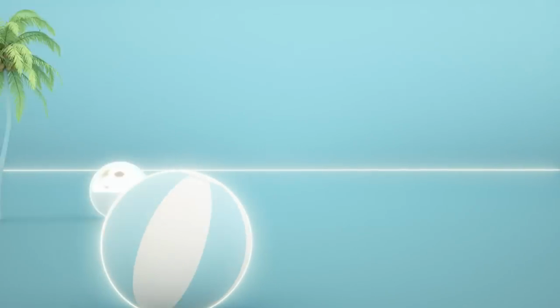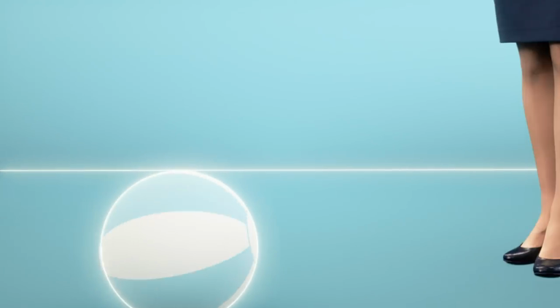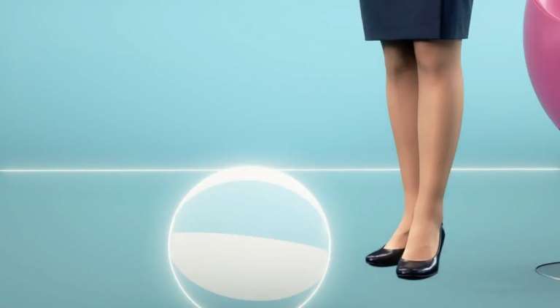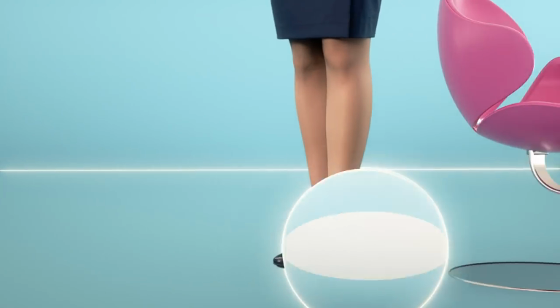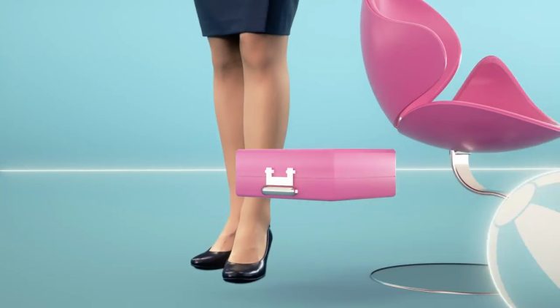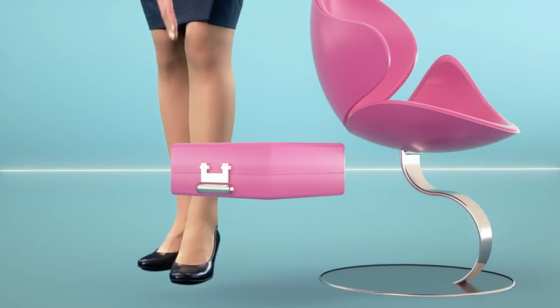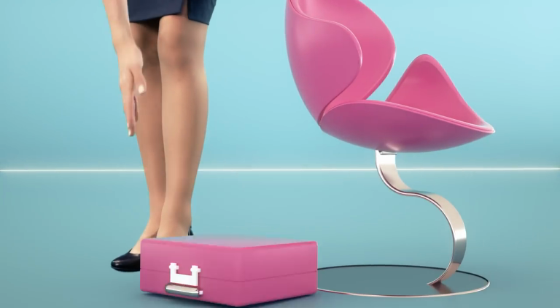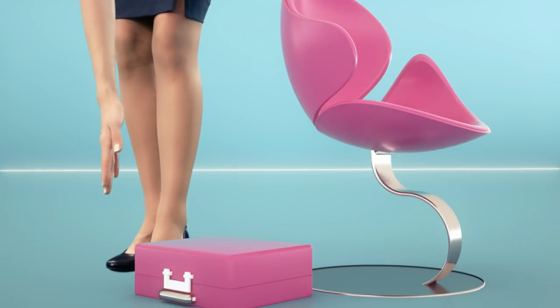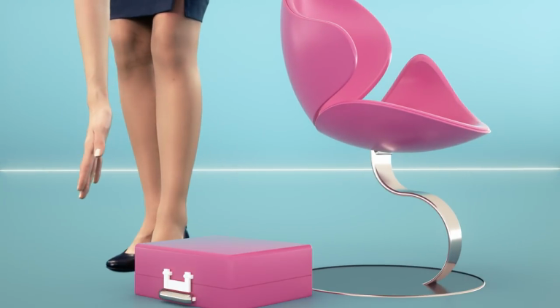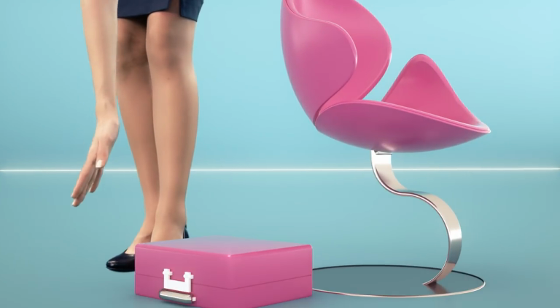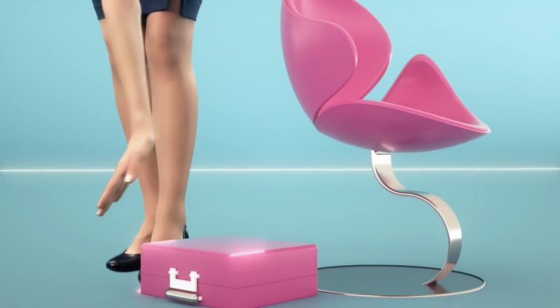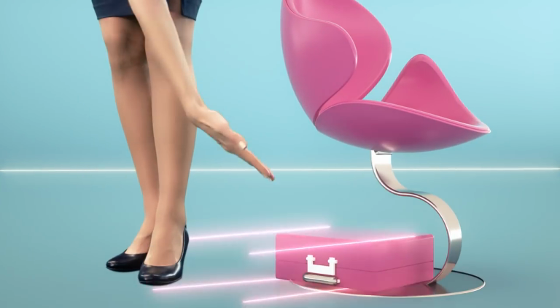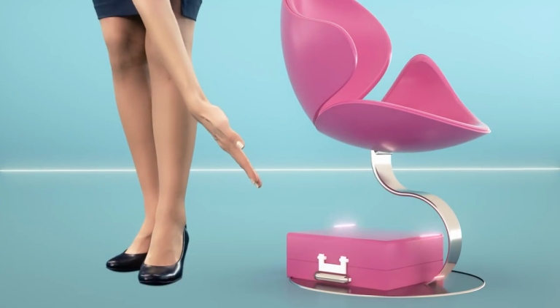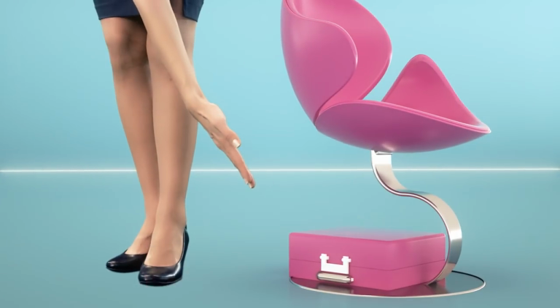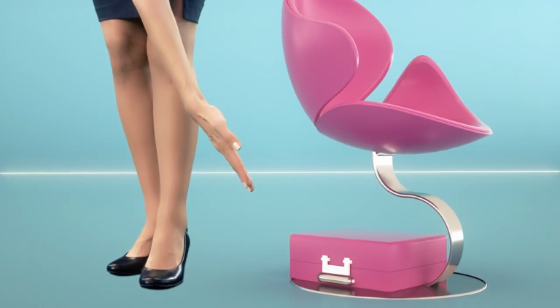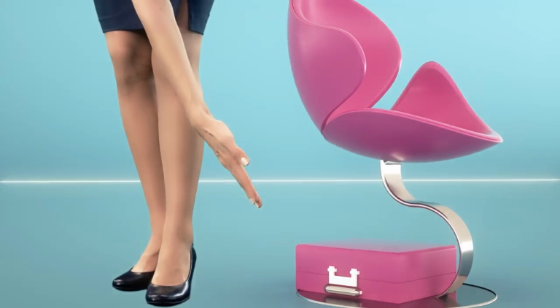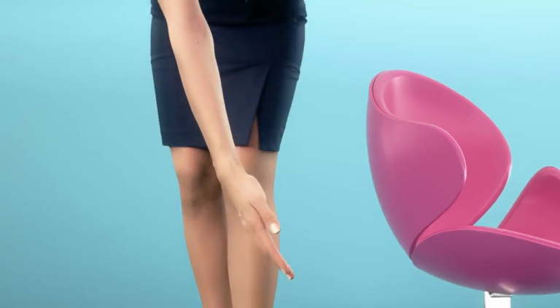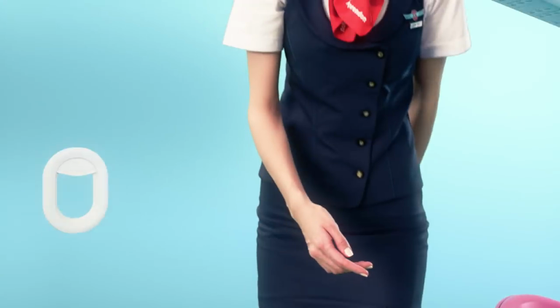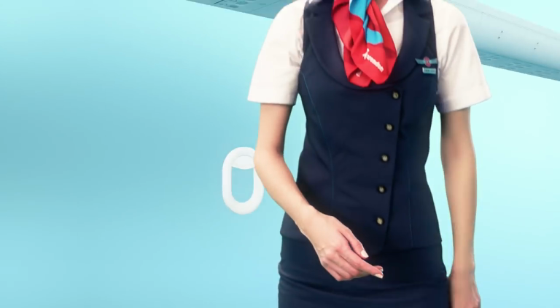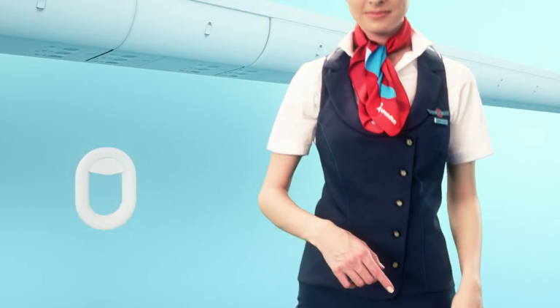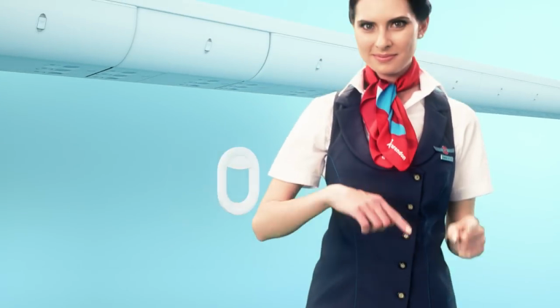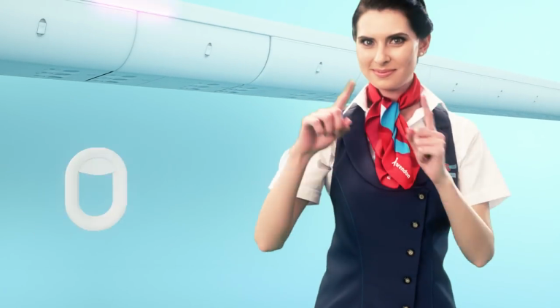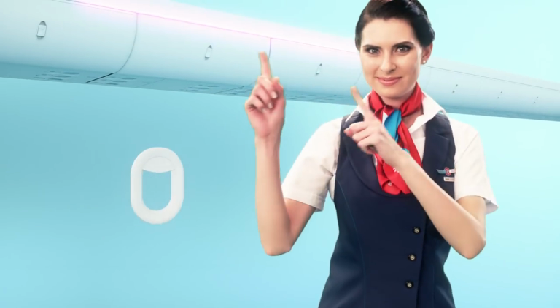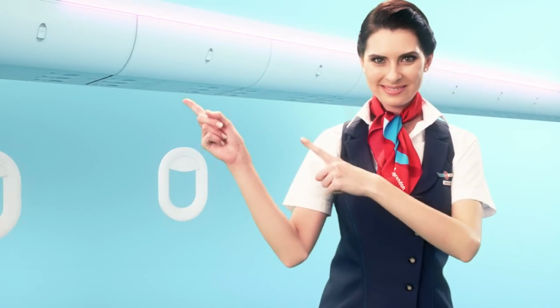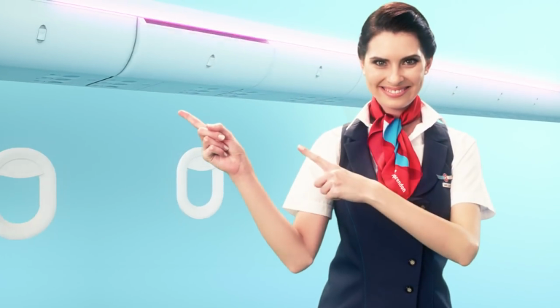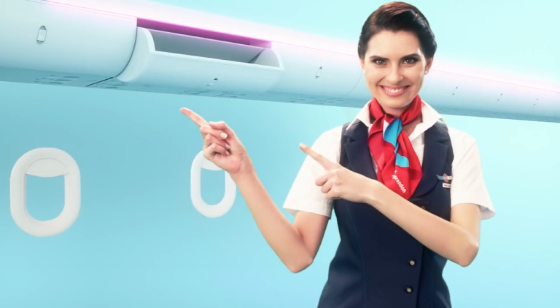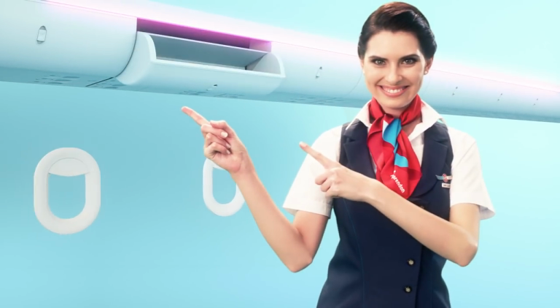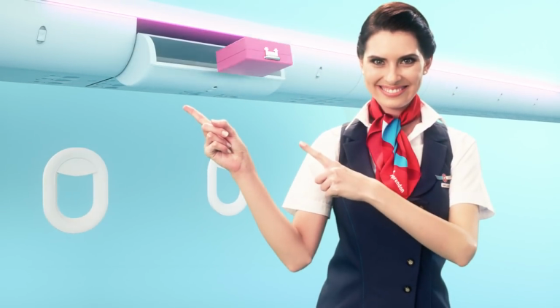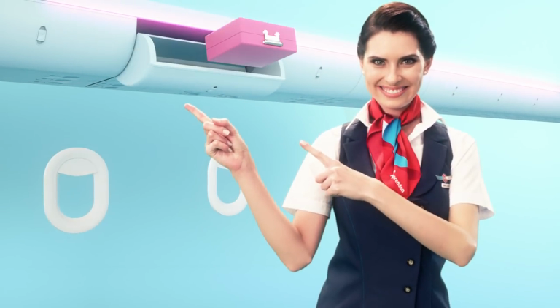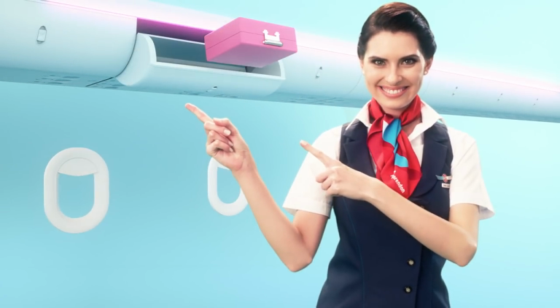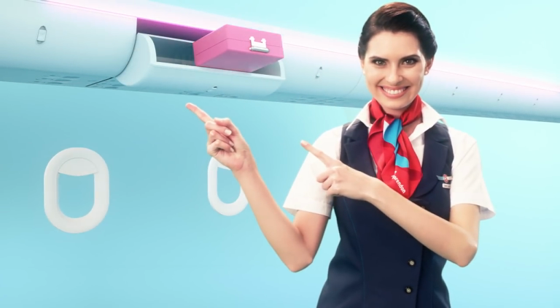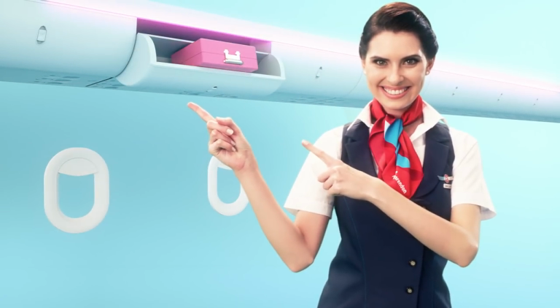For your safety, place your hand luggage under the seat in front of you or in the overhead bin to keep the exit and the aisle clear.